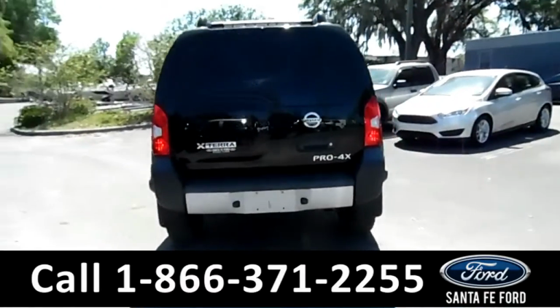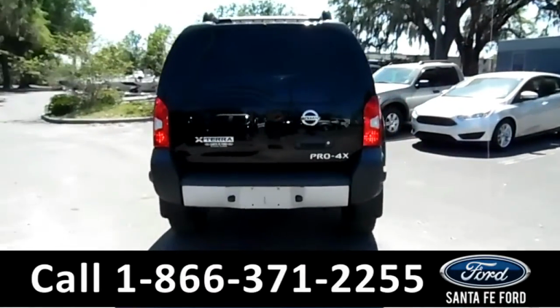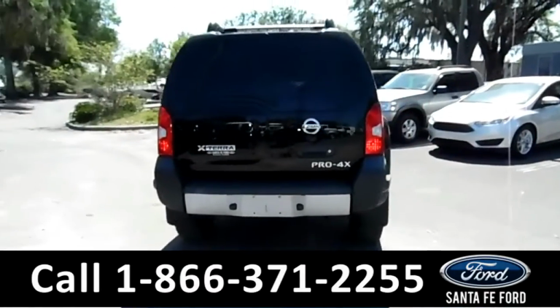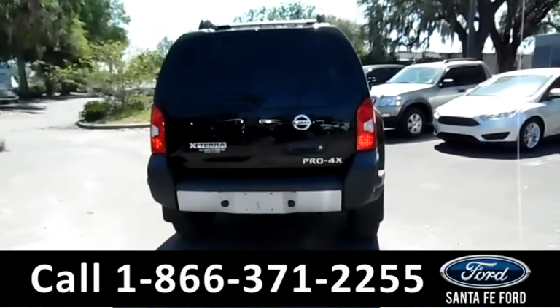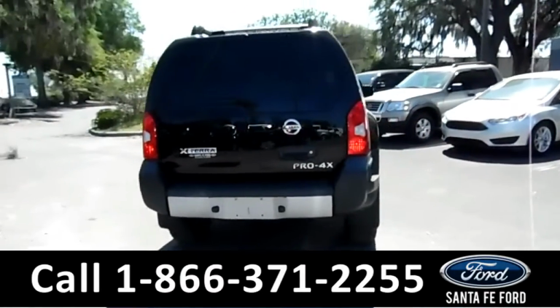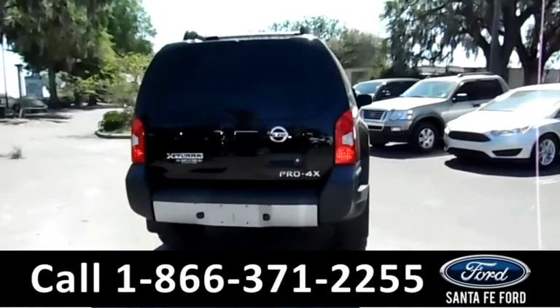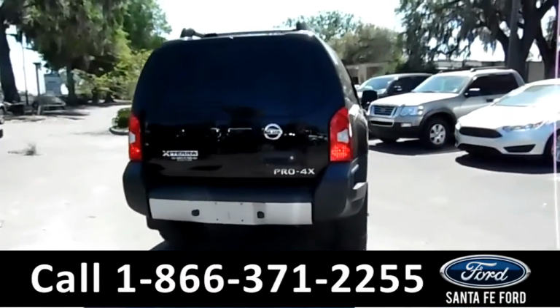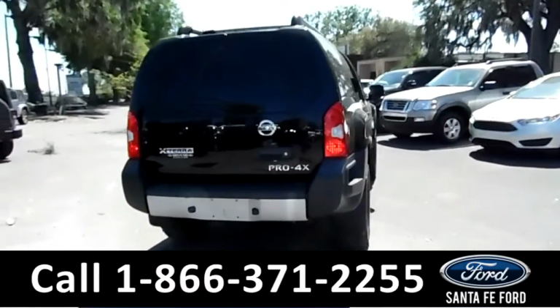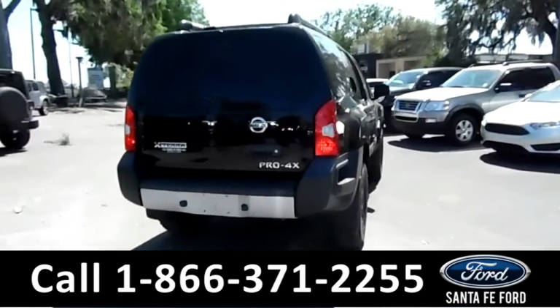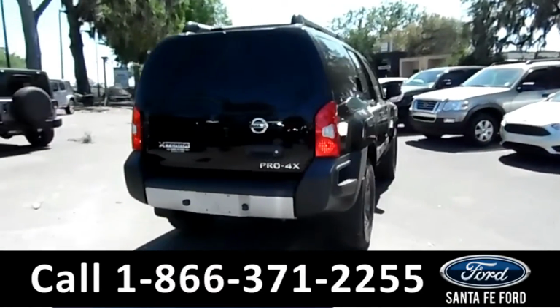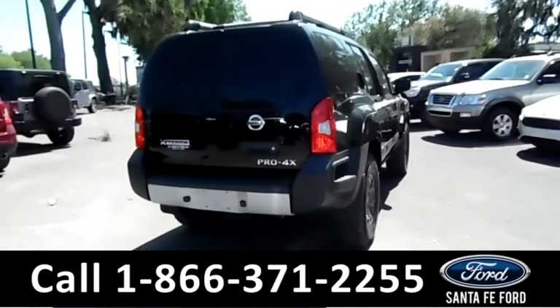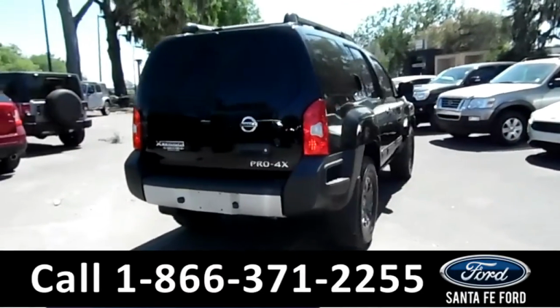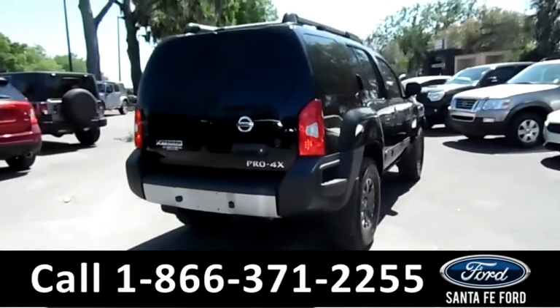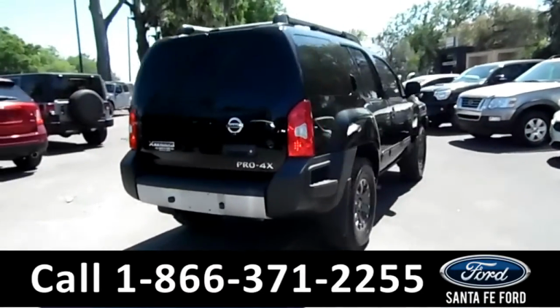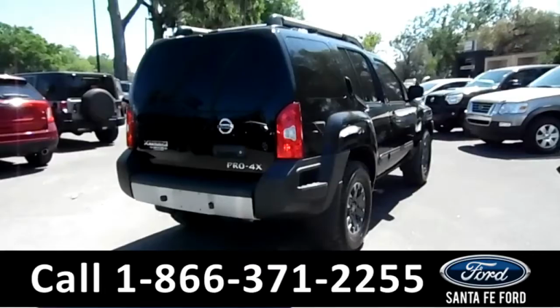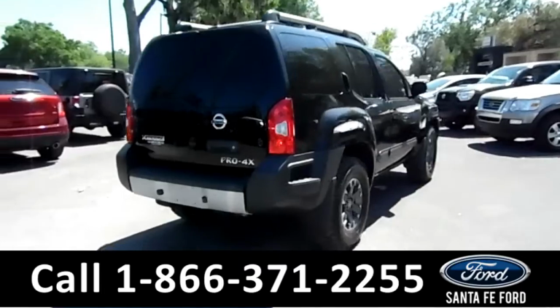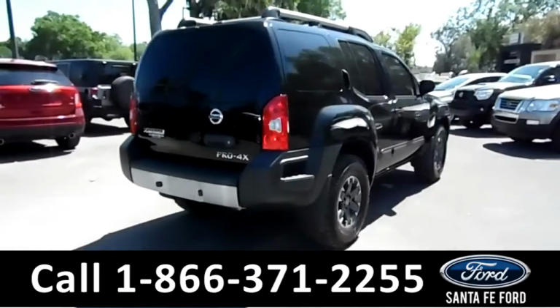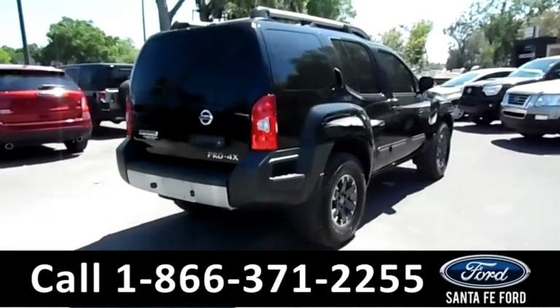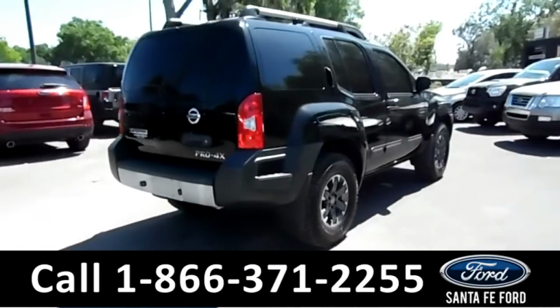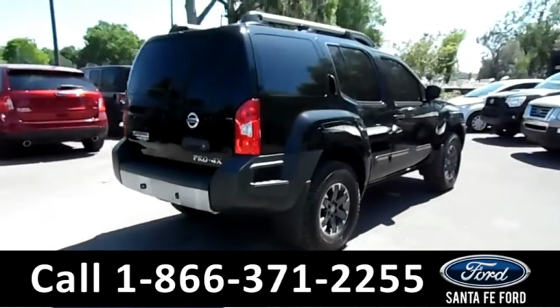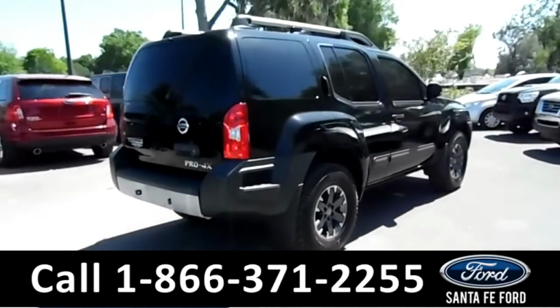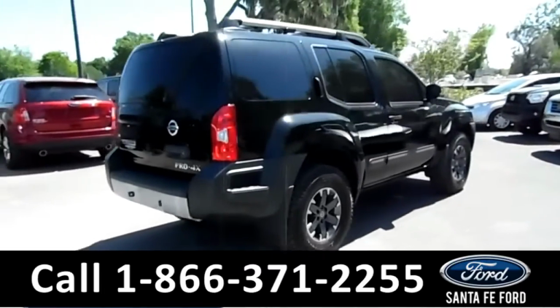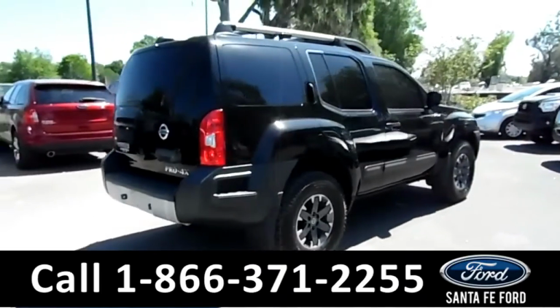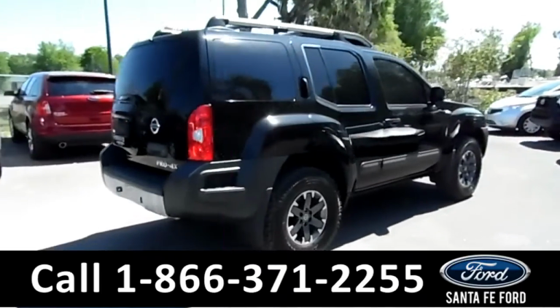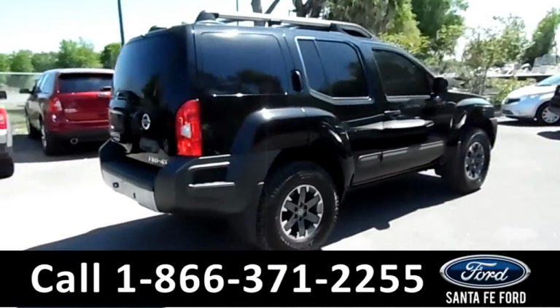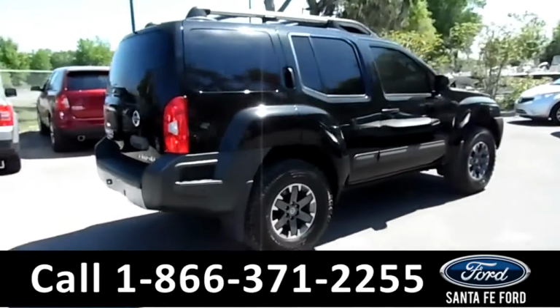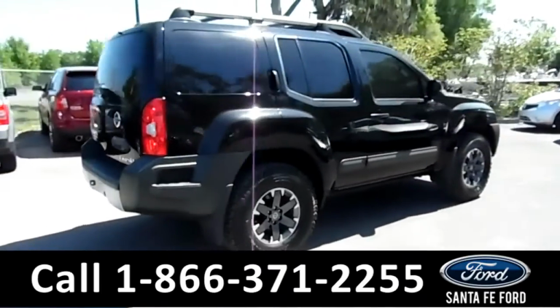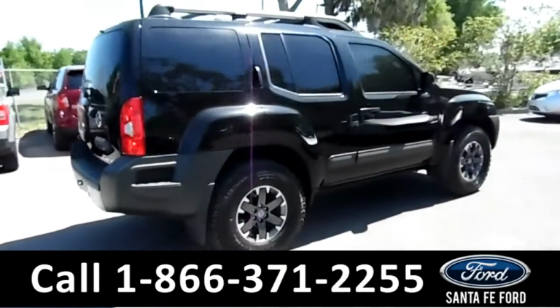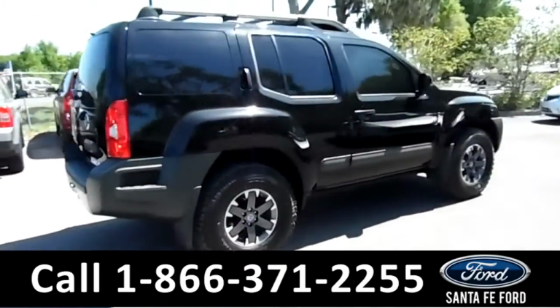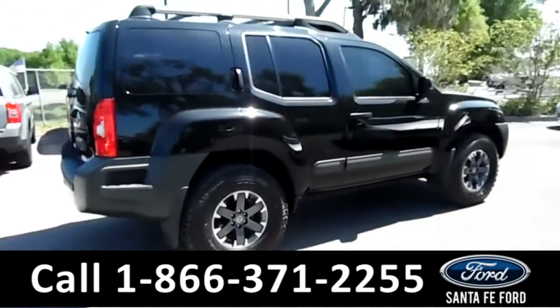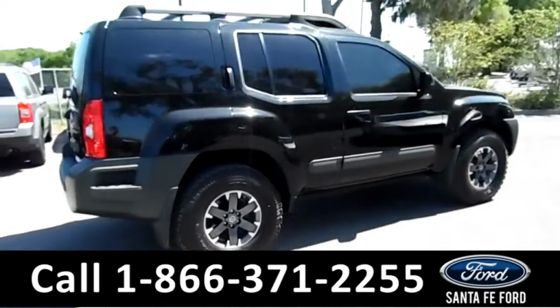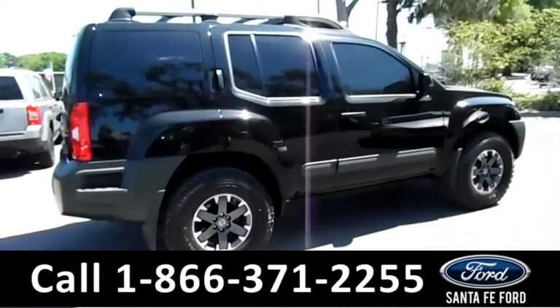It's only had one owner, with a clean Carfax, and it's still under its drivetrain warranty.